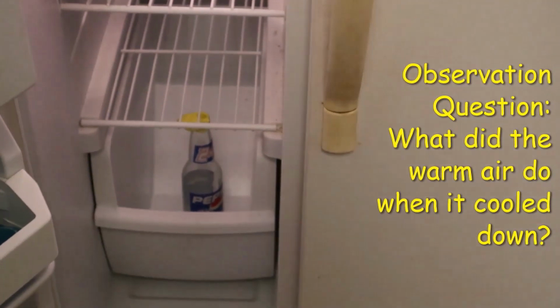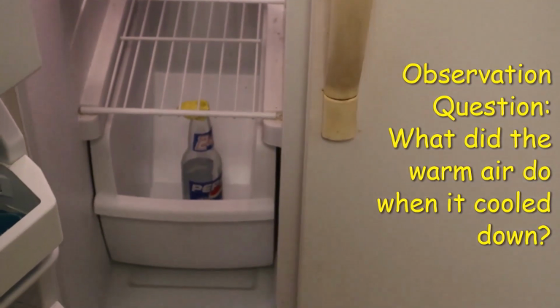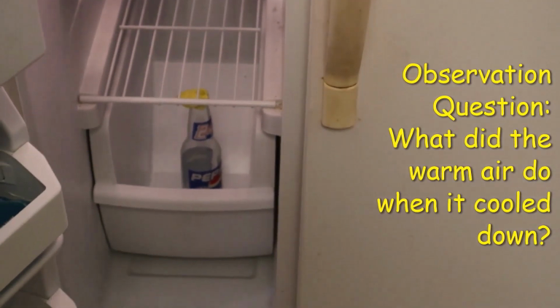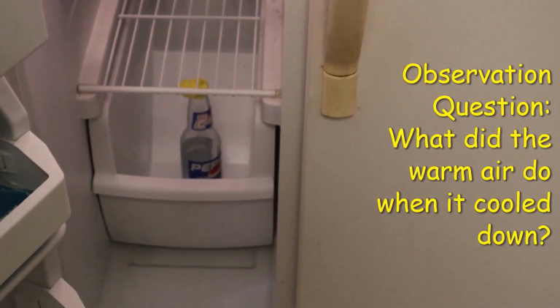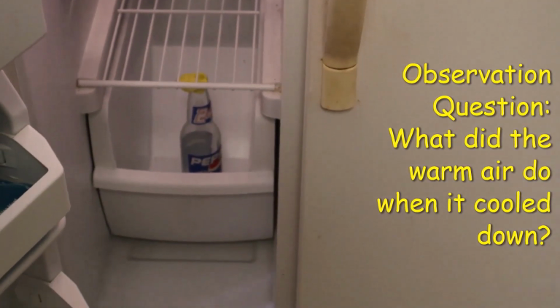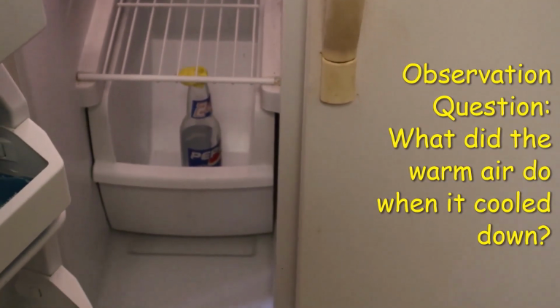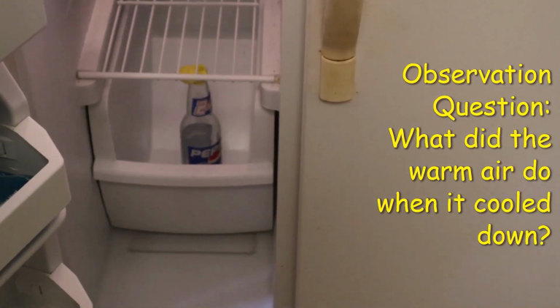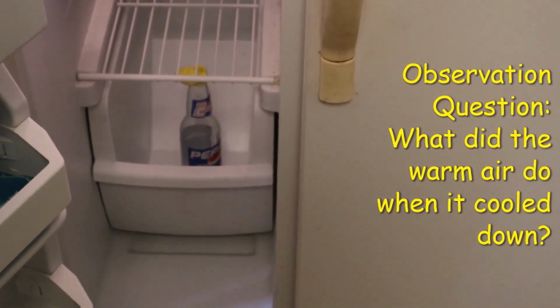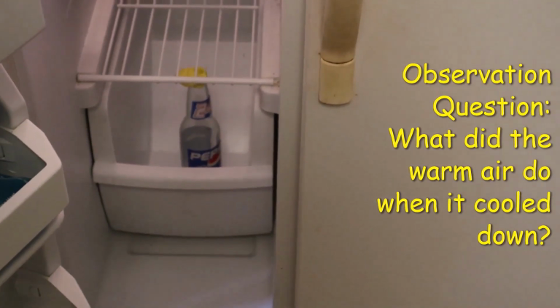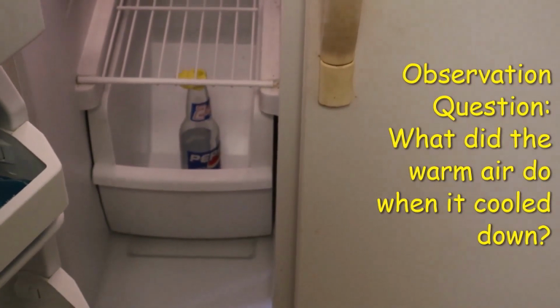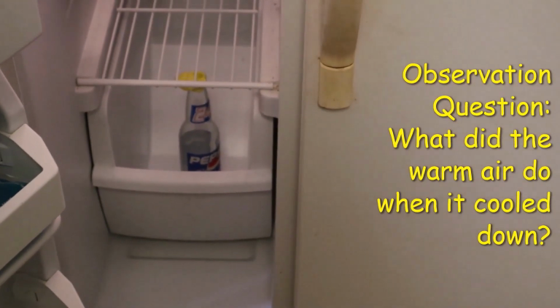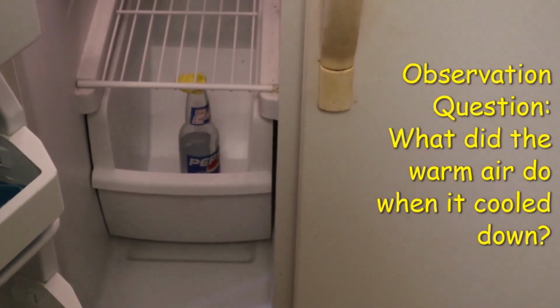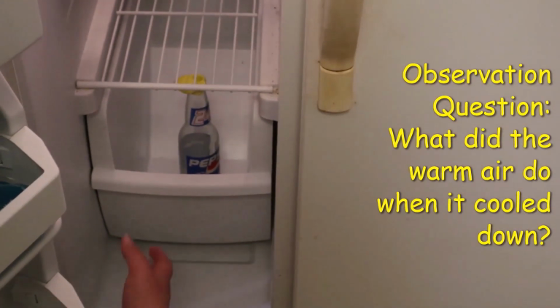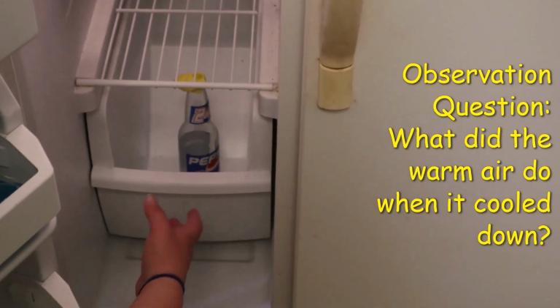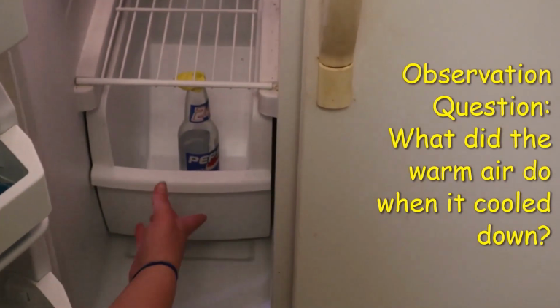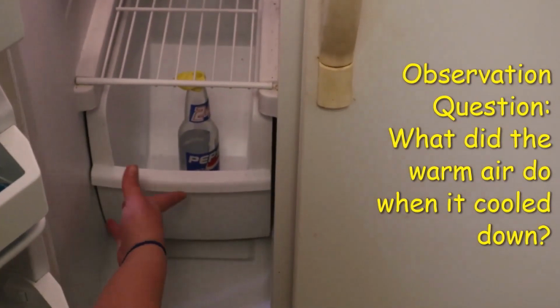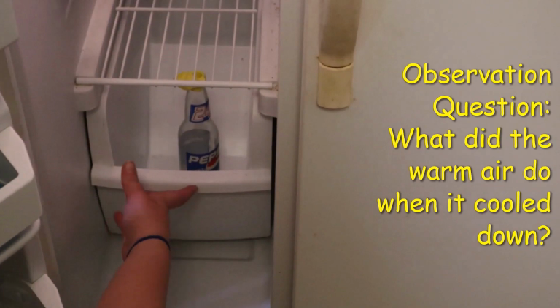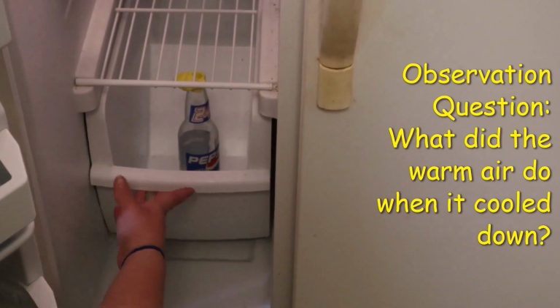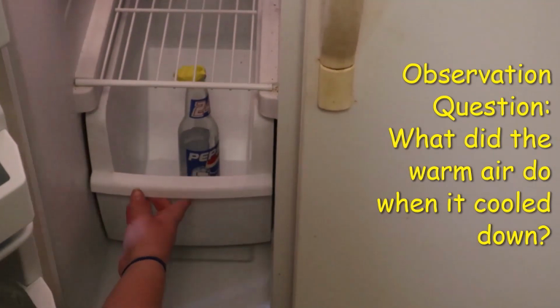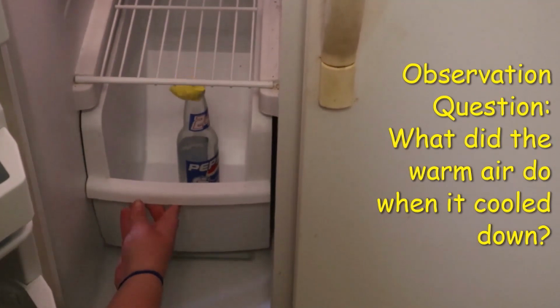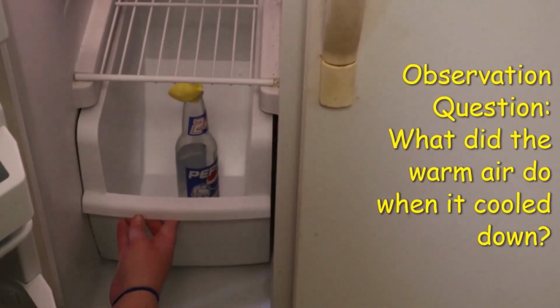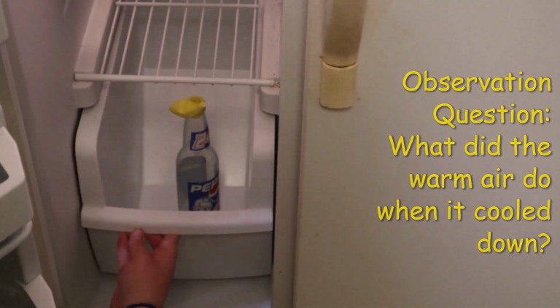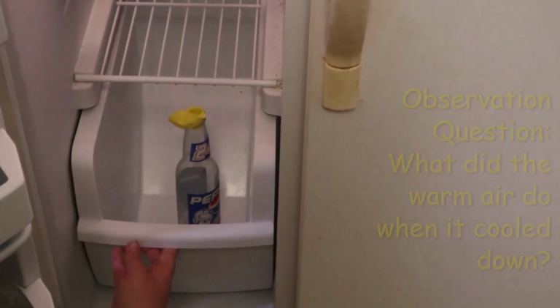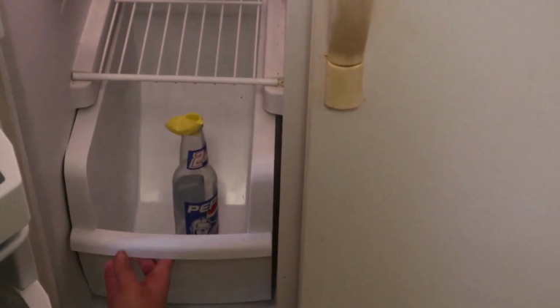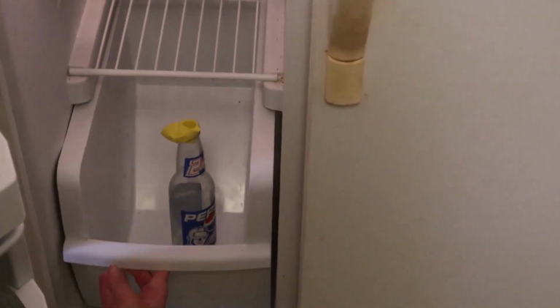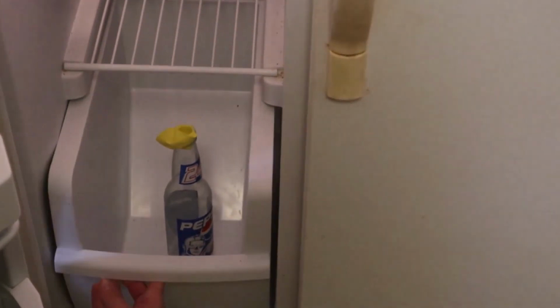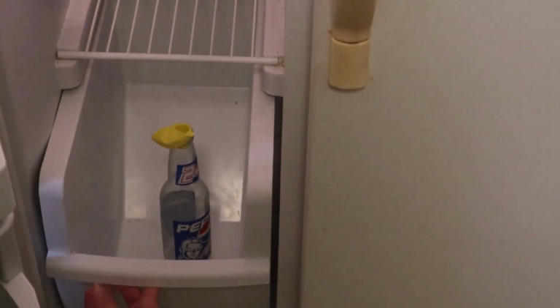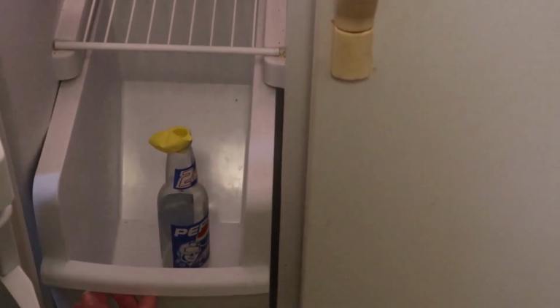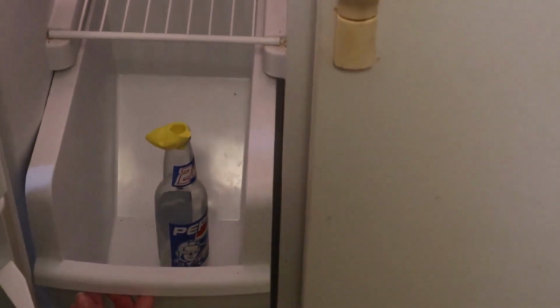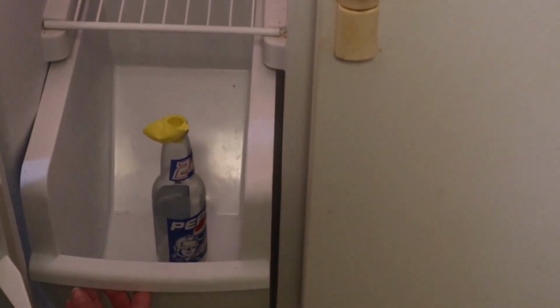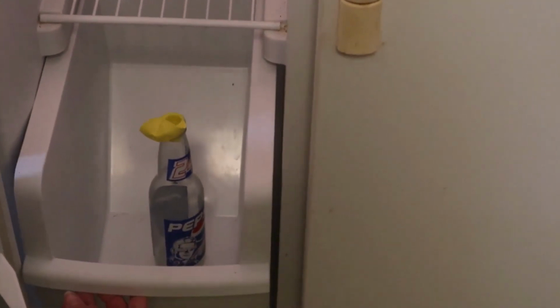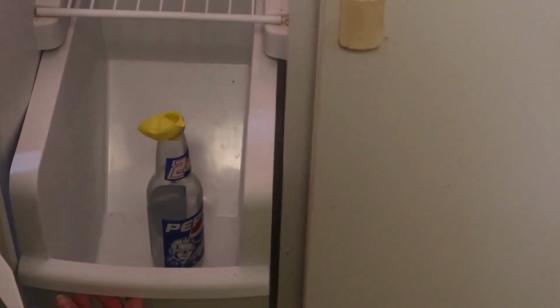When our timer goes off, we remove the bottle from the freezer to see what happened with that balloon.